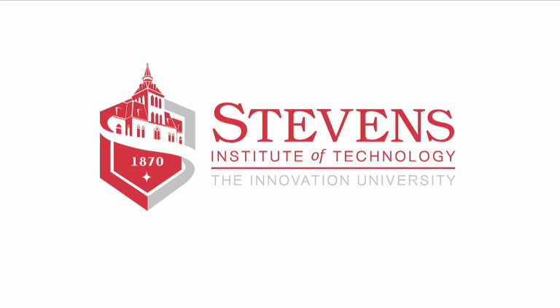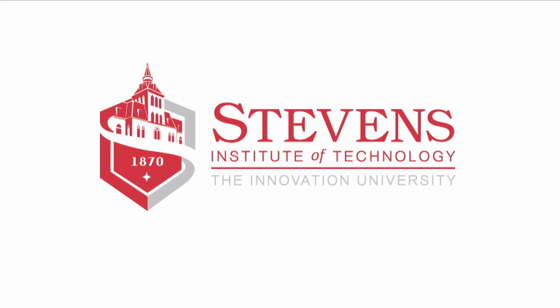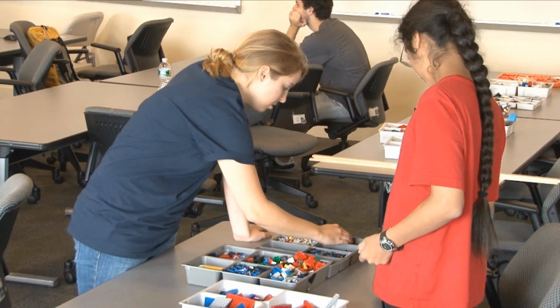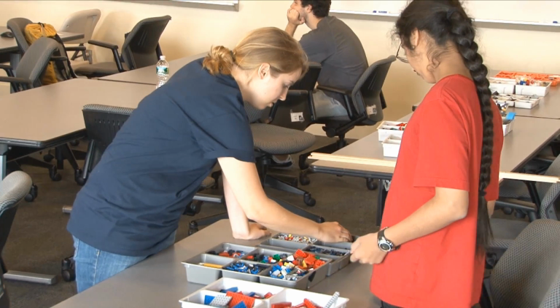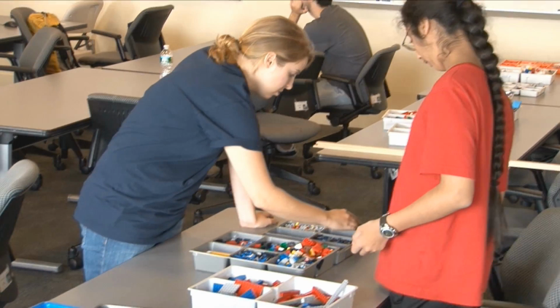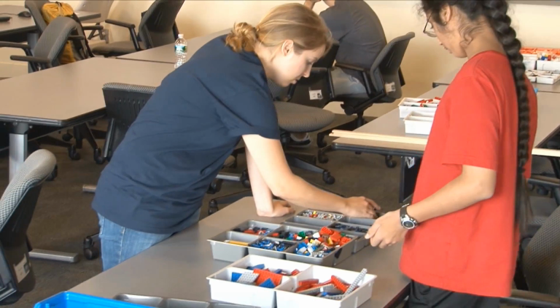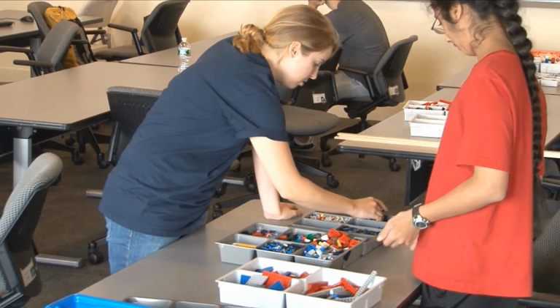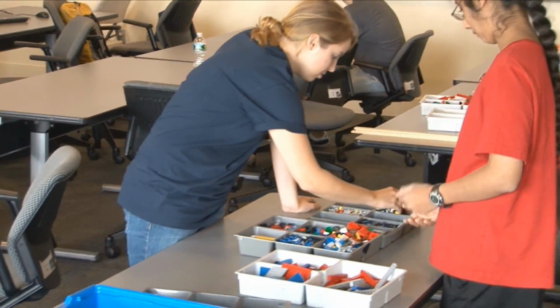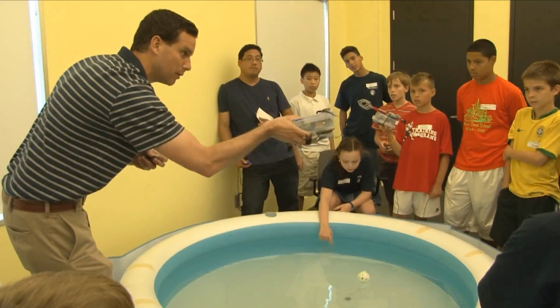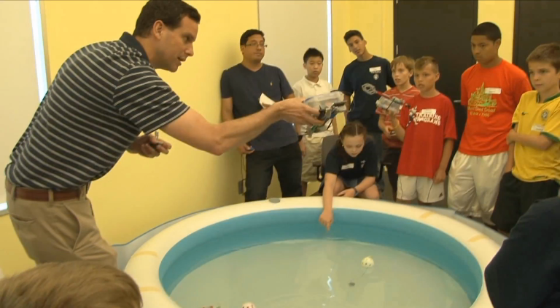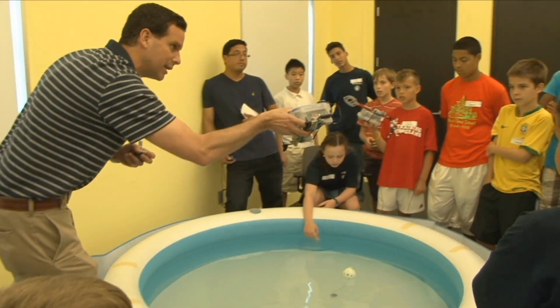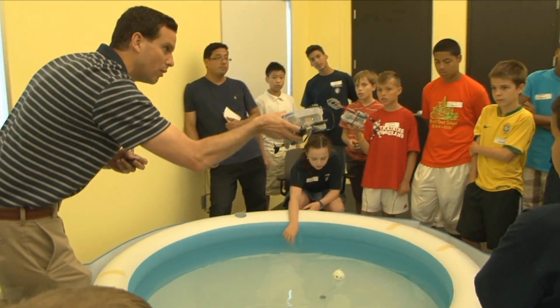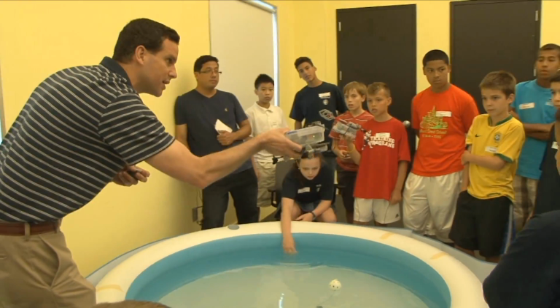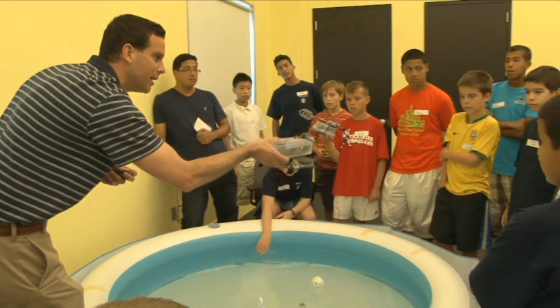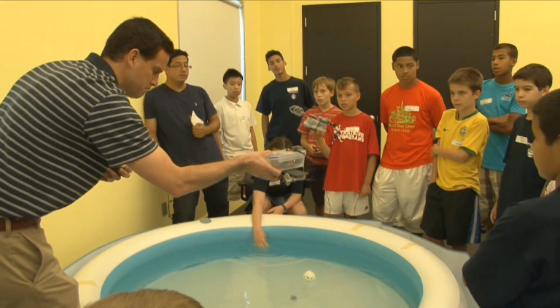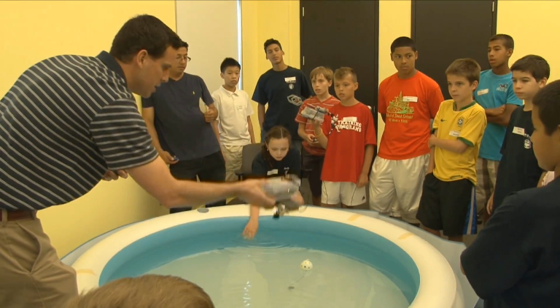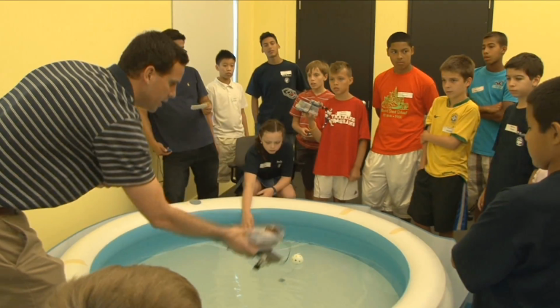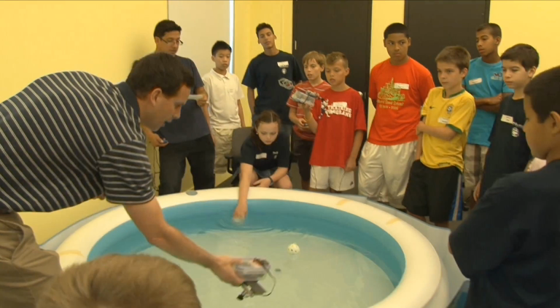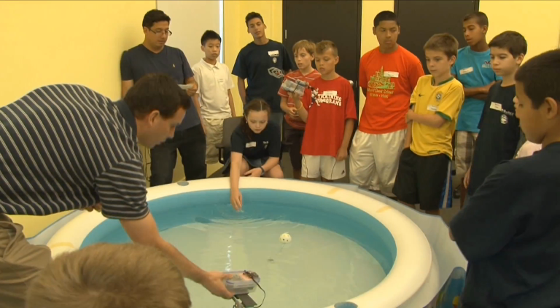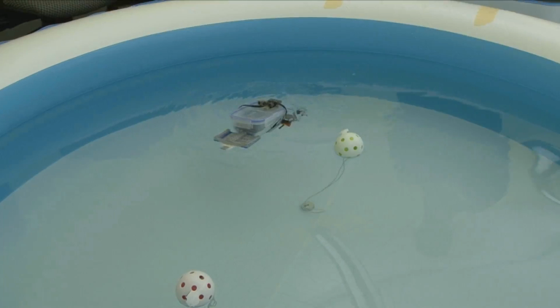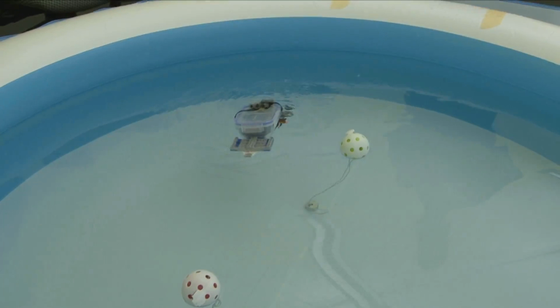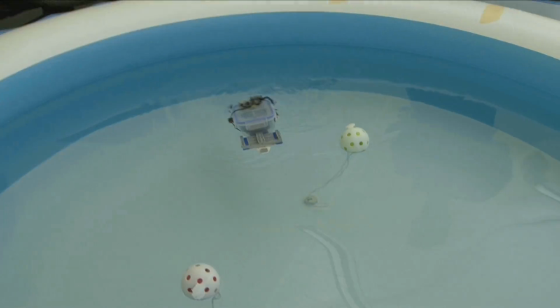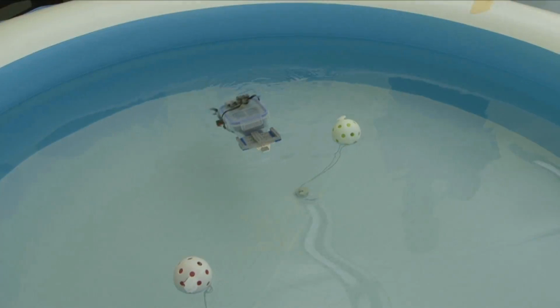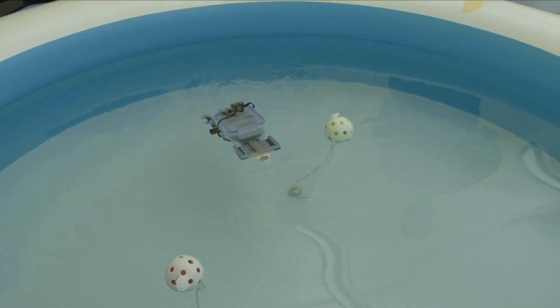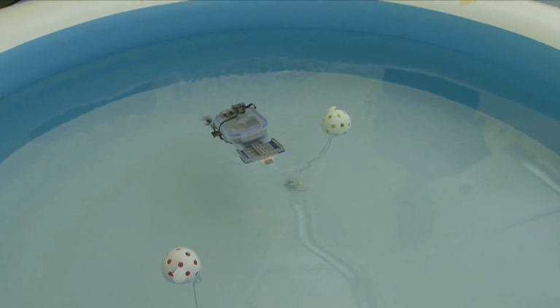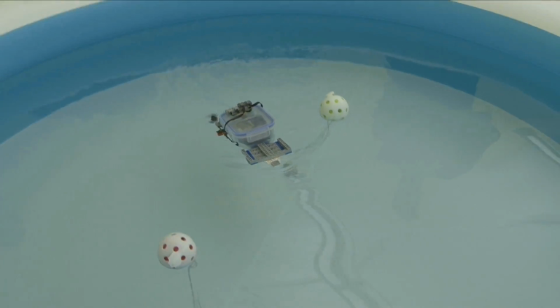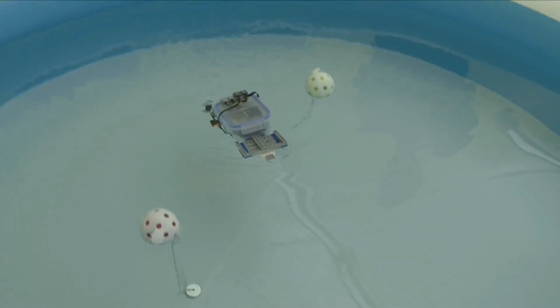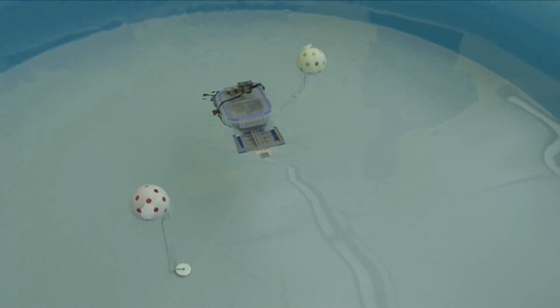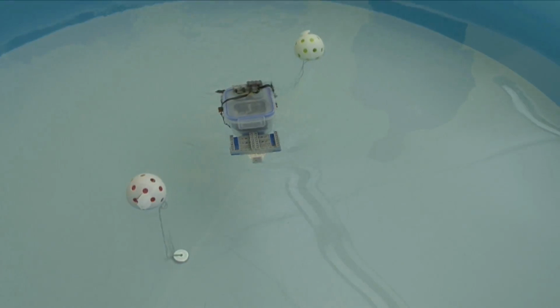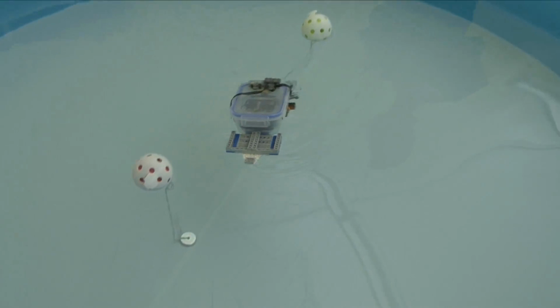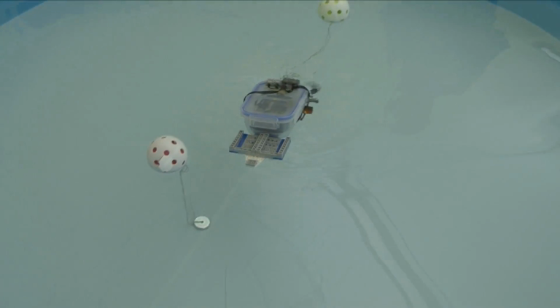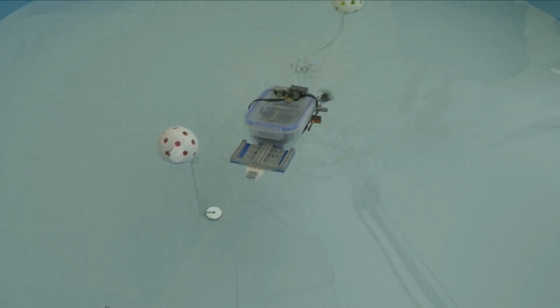What do Legos, swimming pools, and engineering have in common? It's the Waterbotics curriculum.